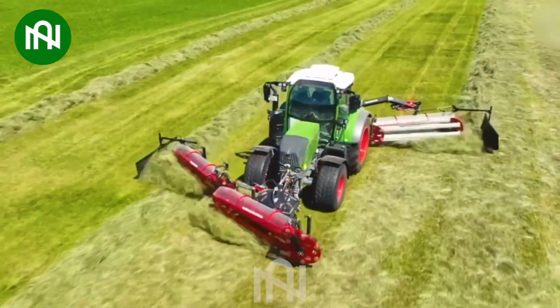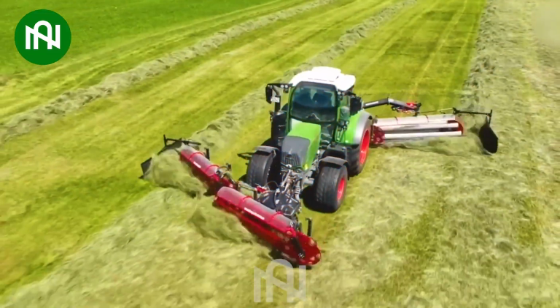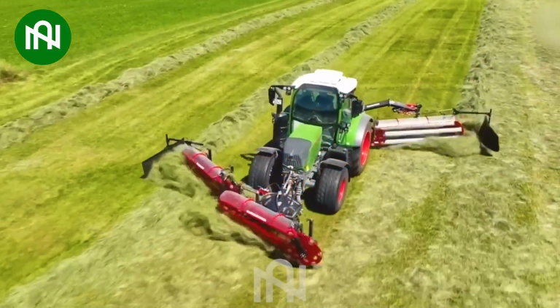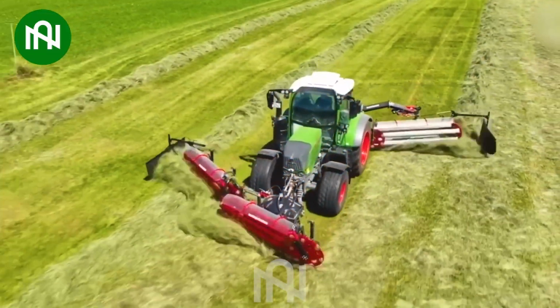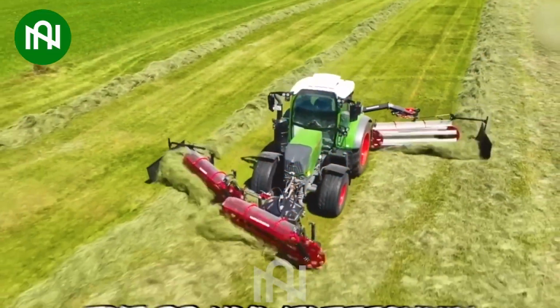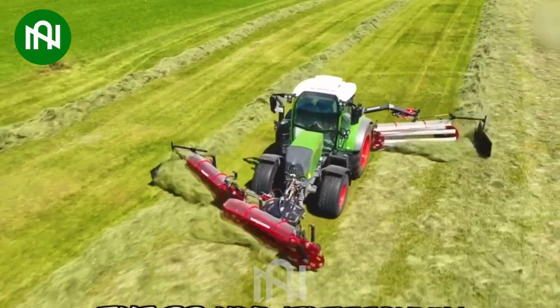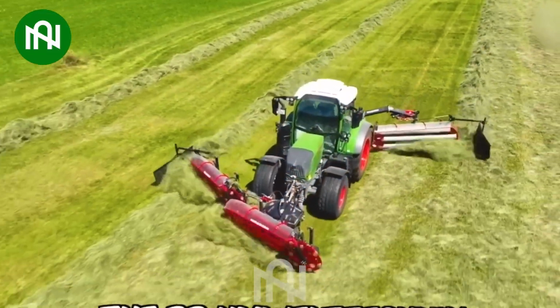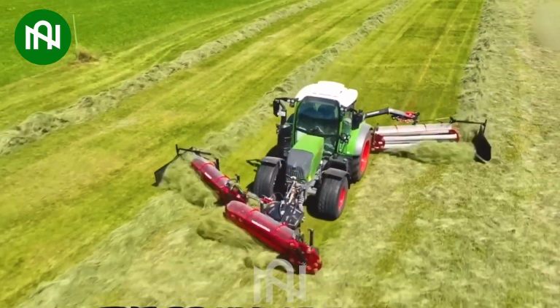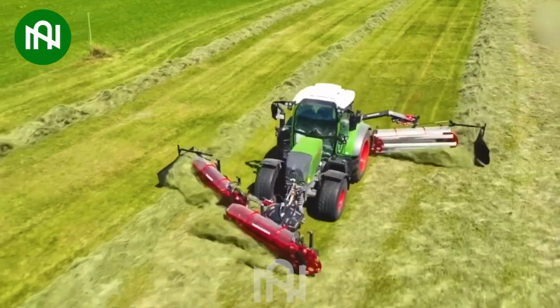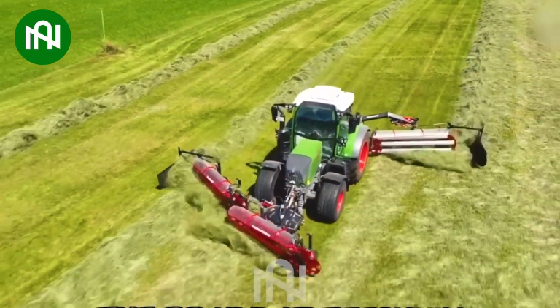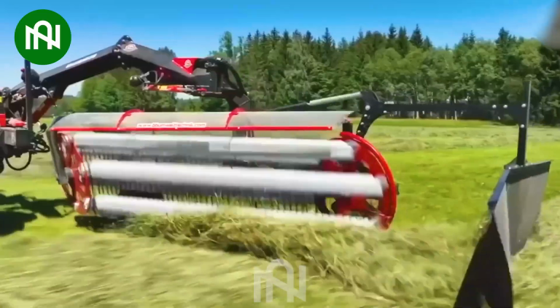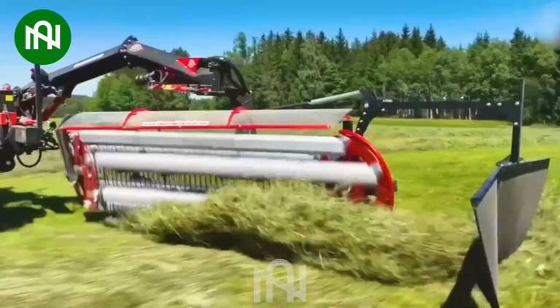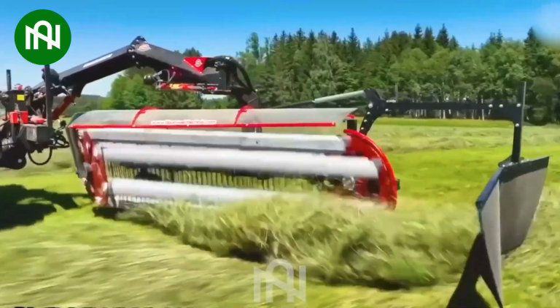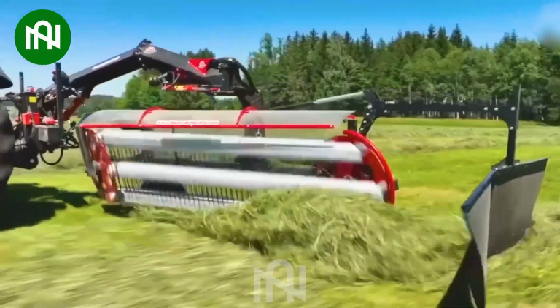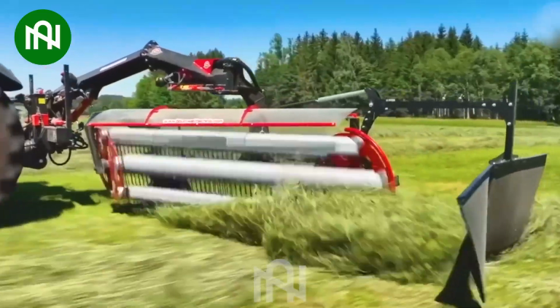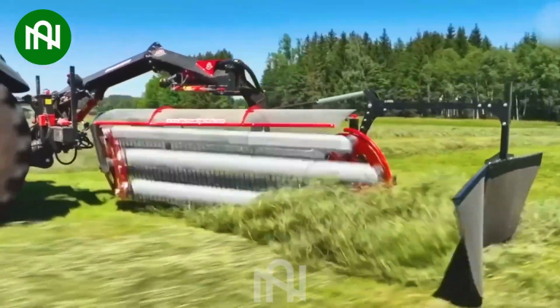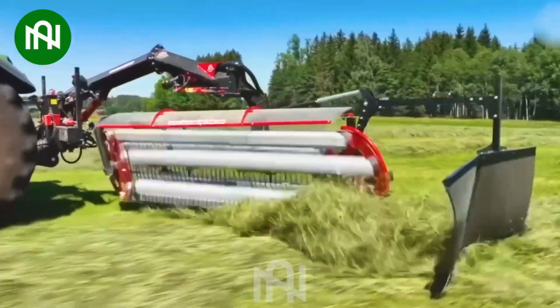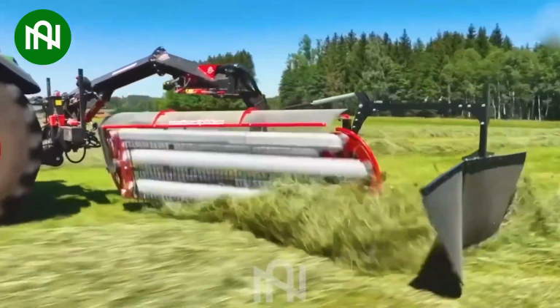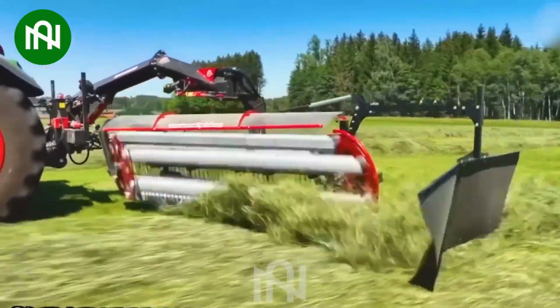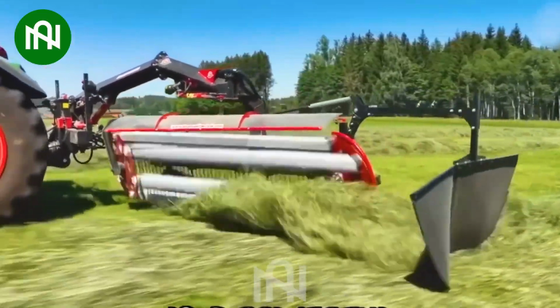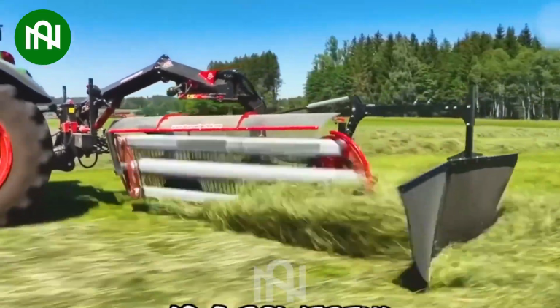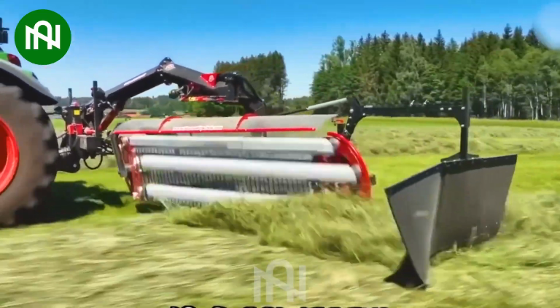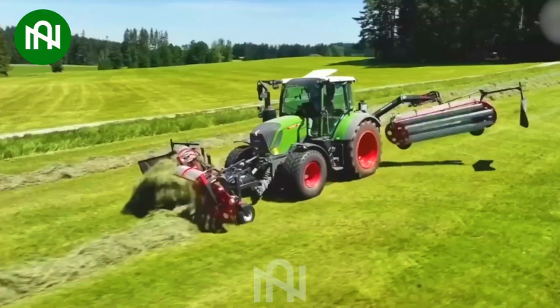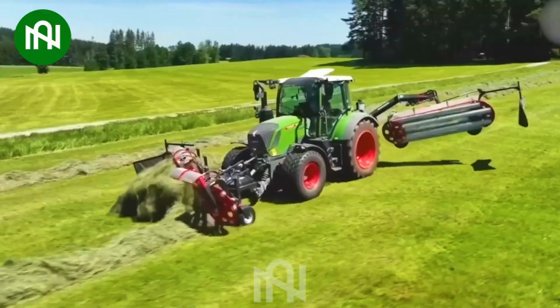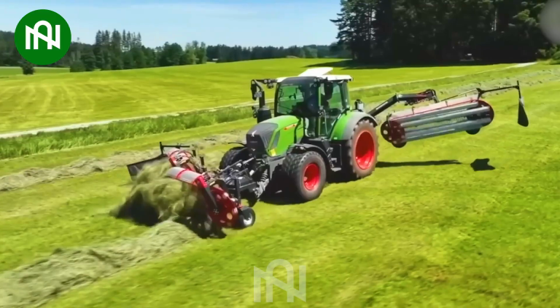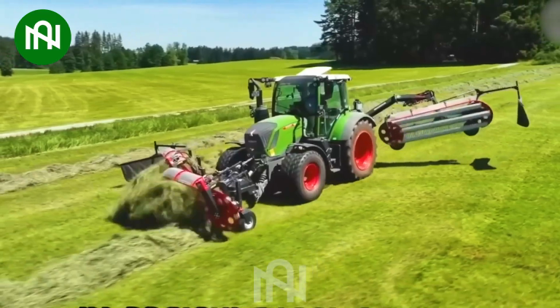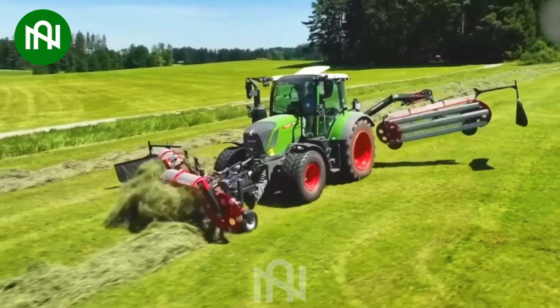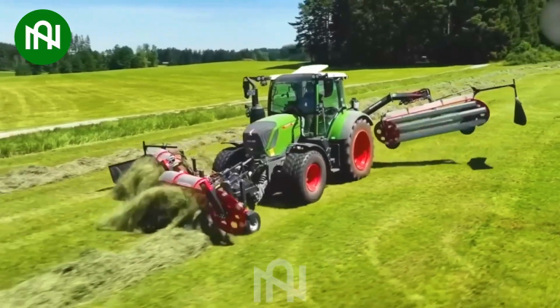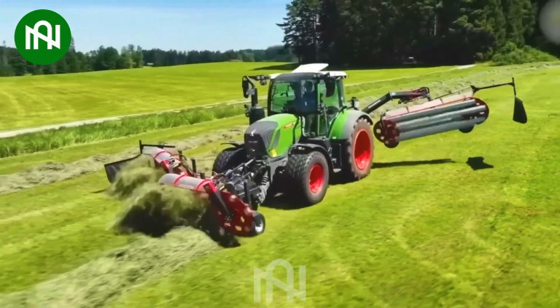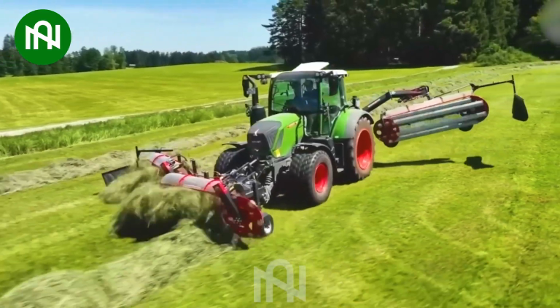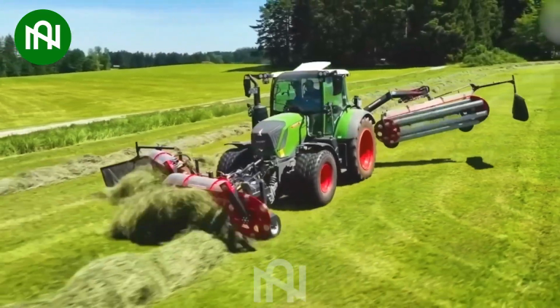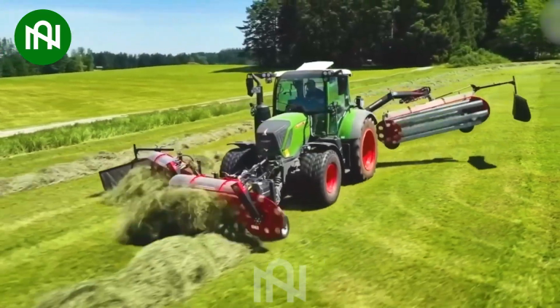This machine is a robust and versatile tool designed for efficiently collecting grass.